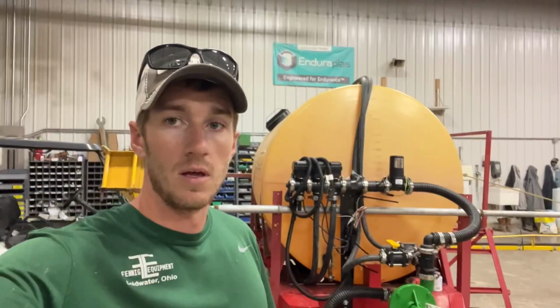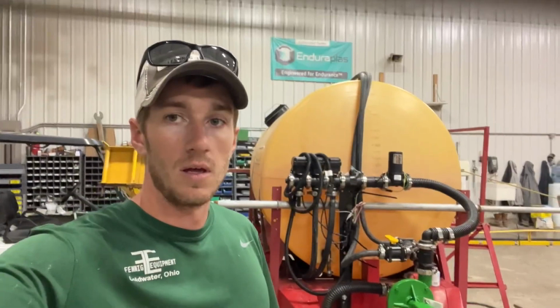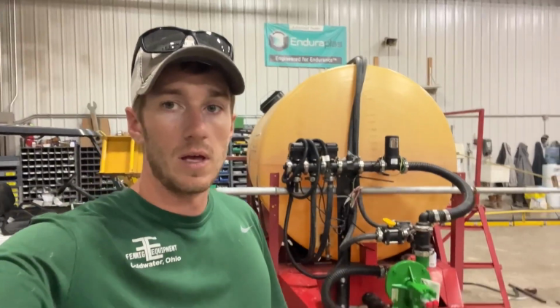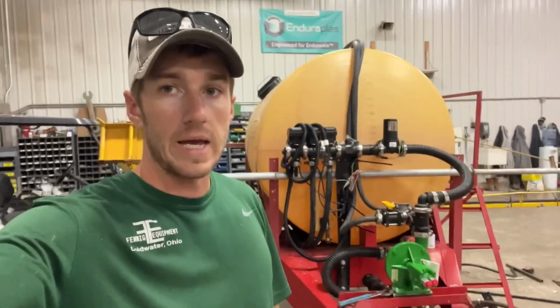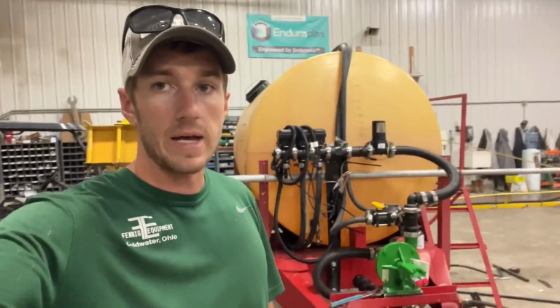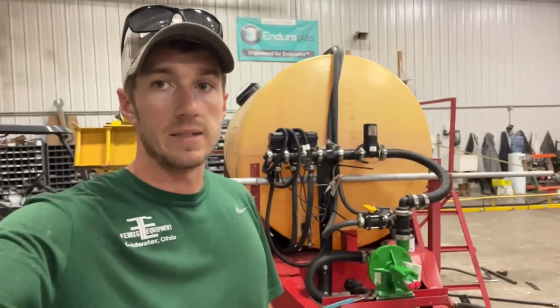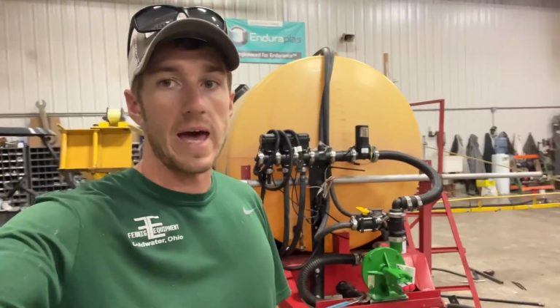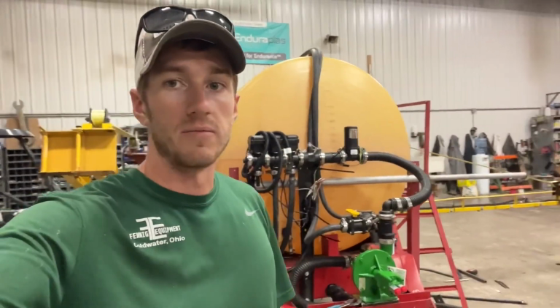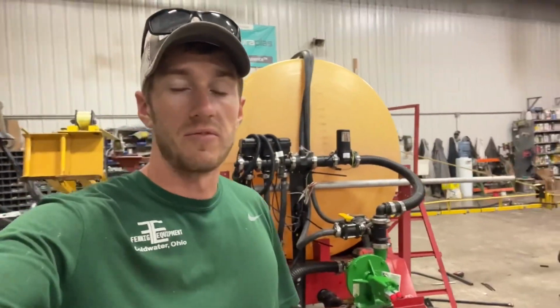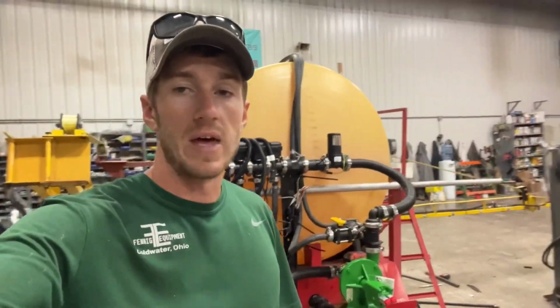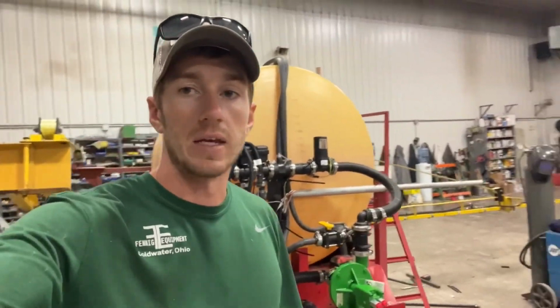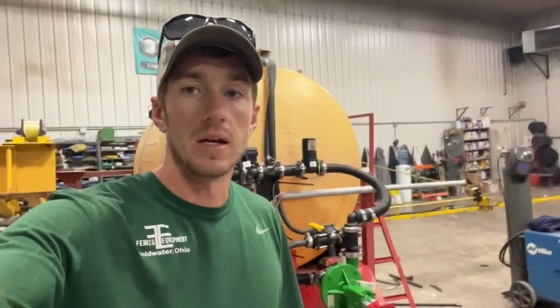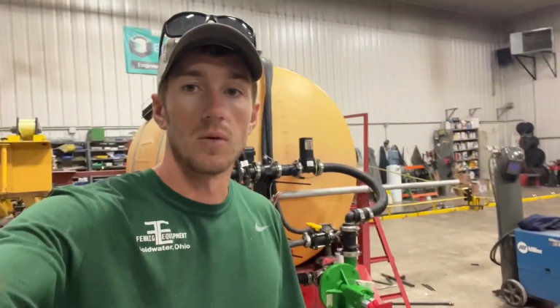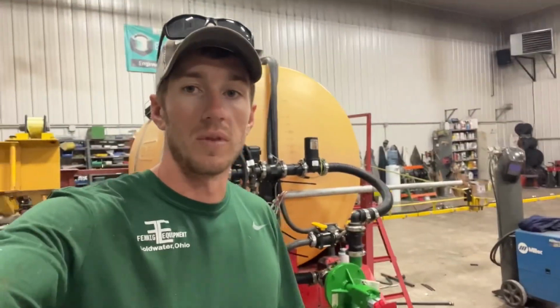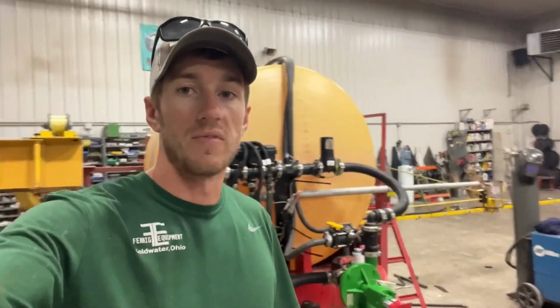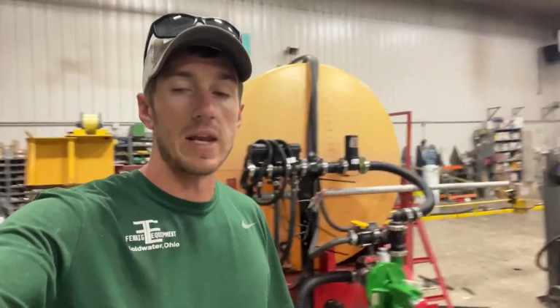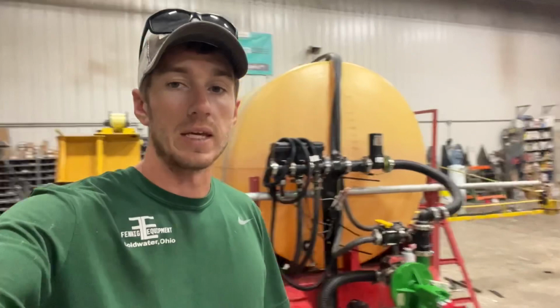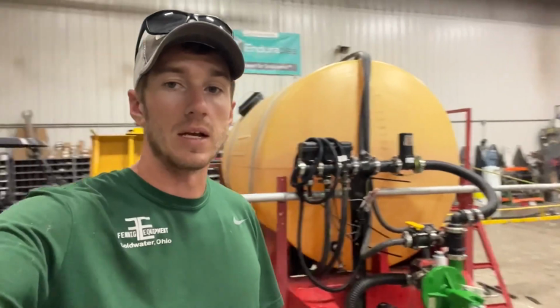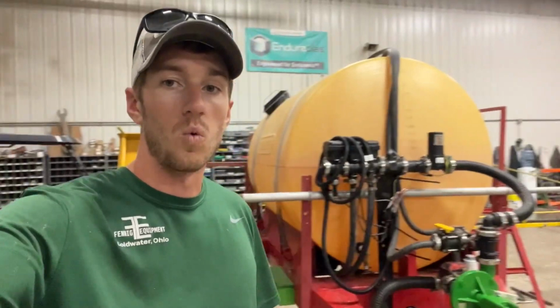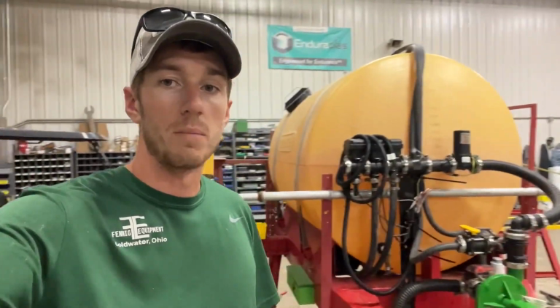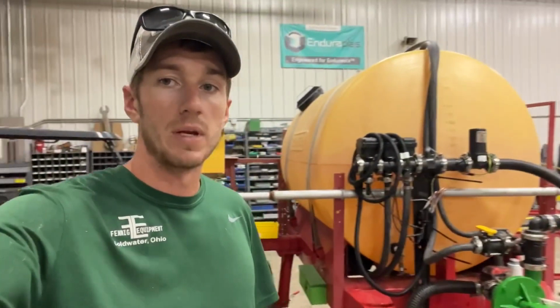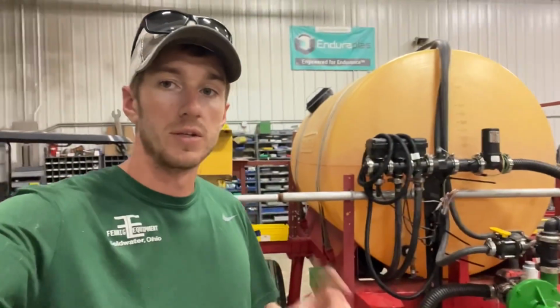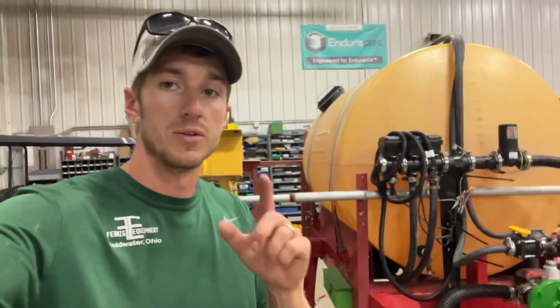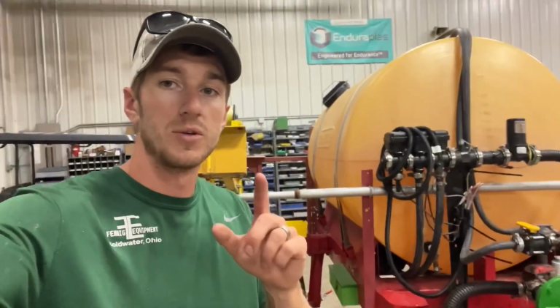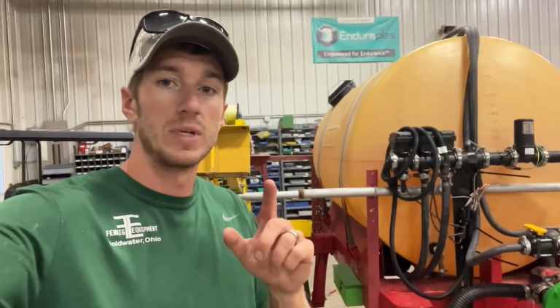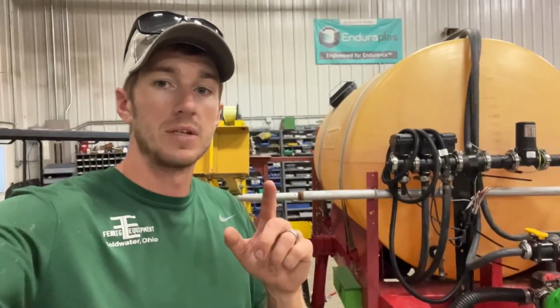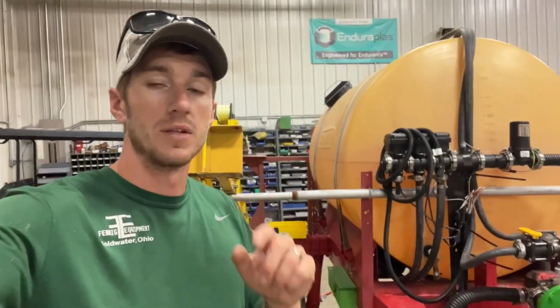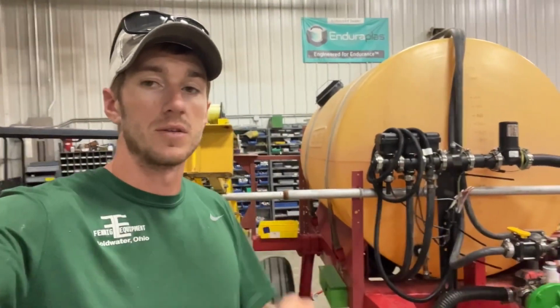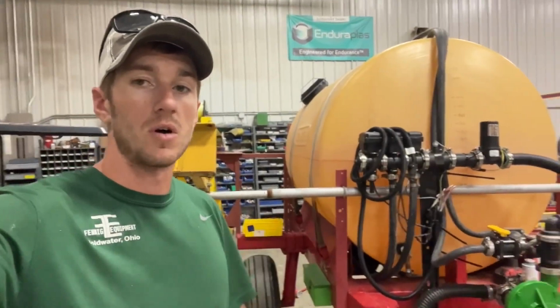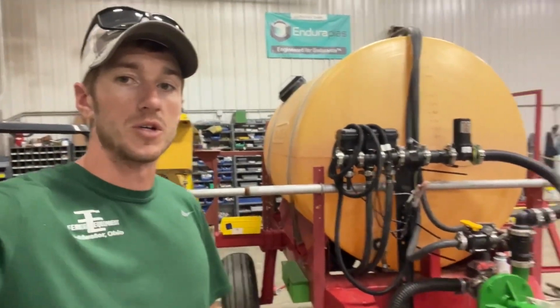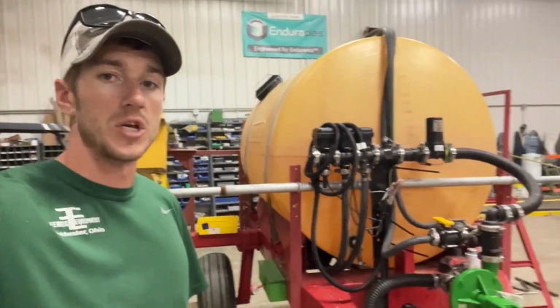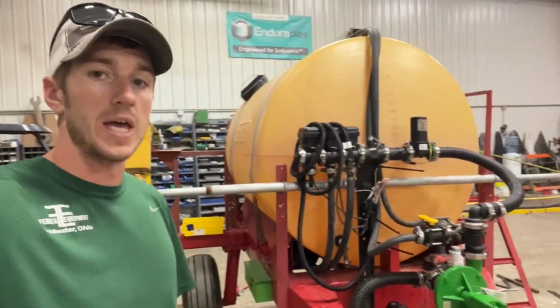Hey guys, Adam Fennig here with Fennig Equipment. You're tuned in to The Talkin' Shed.